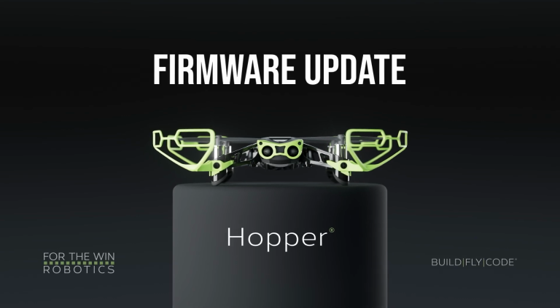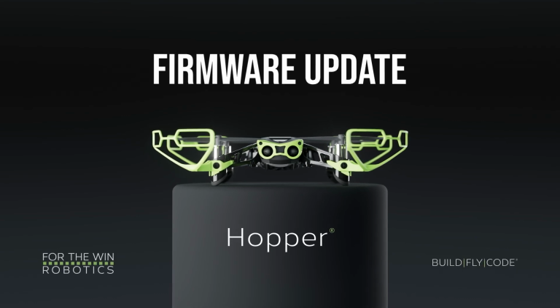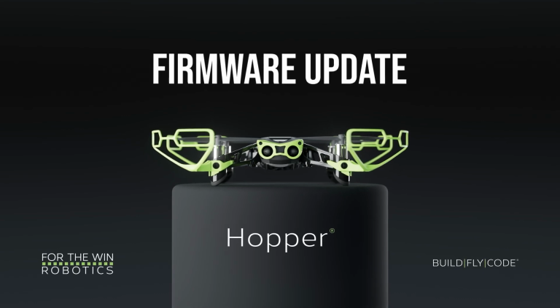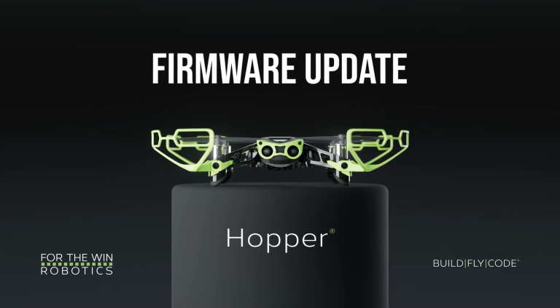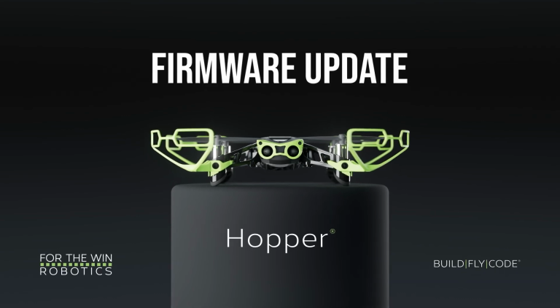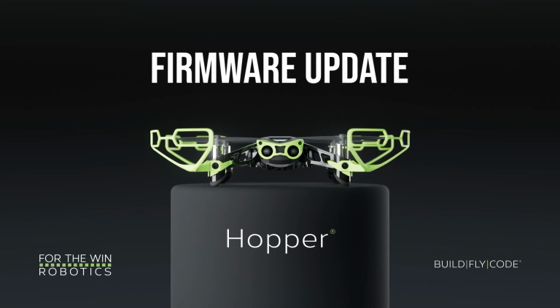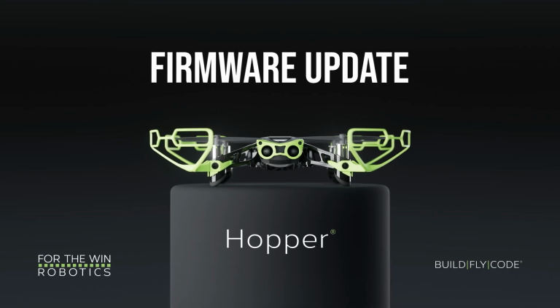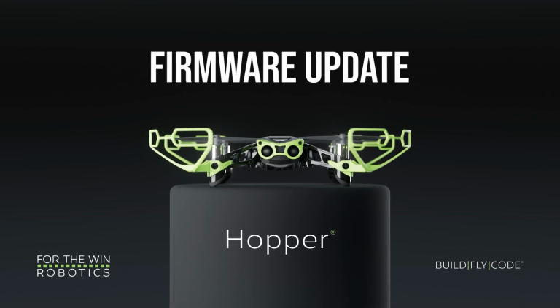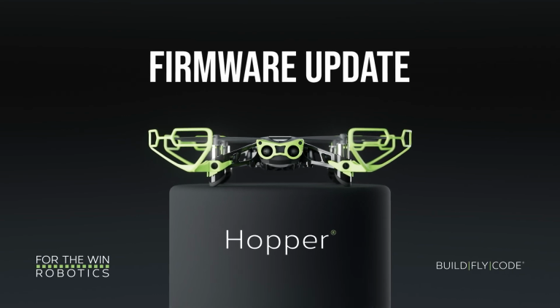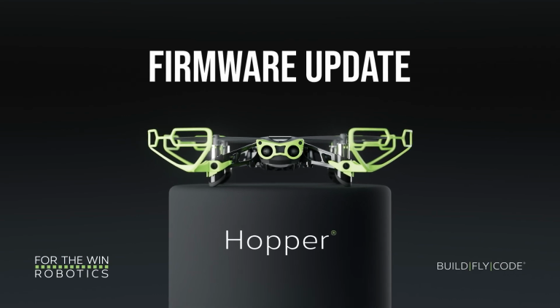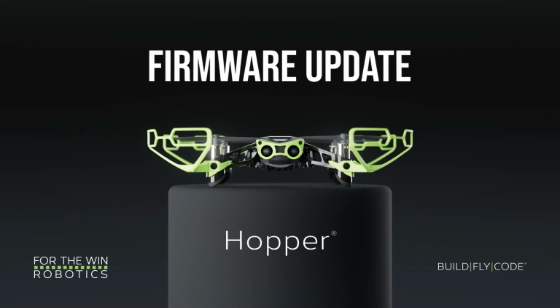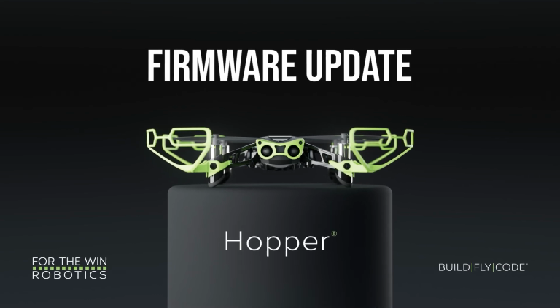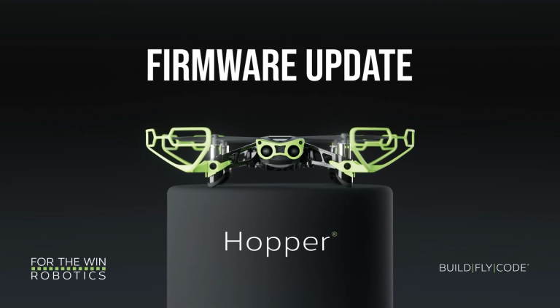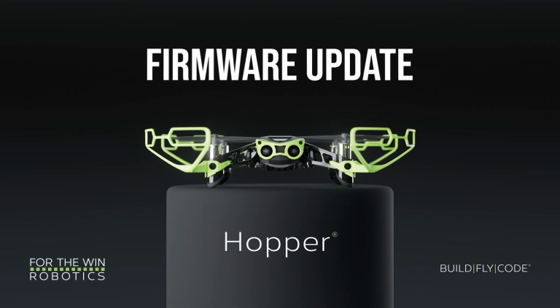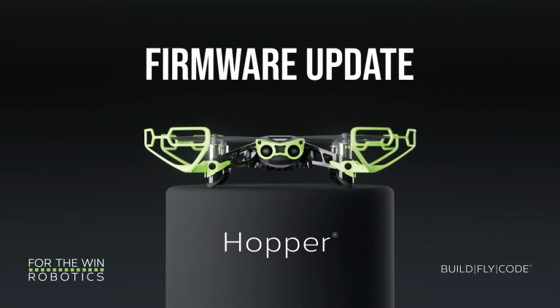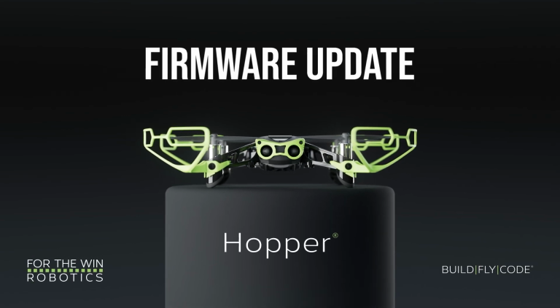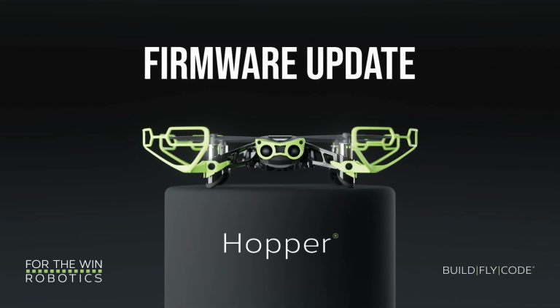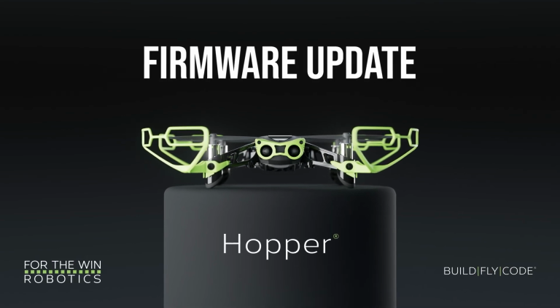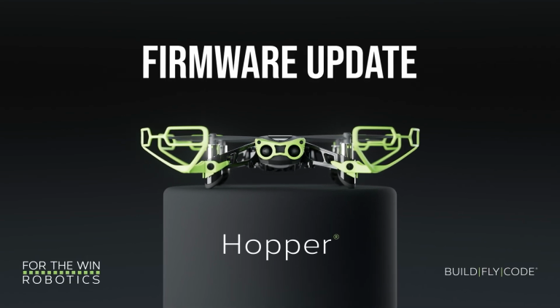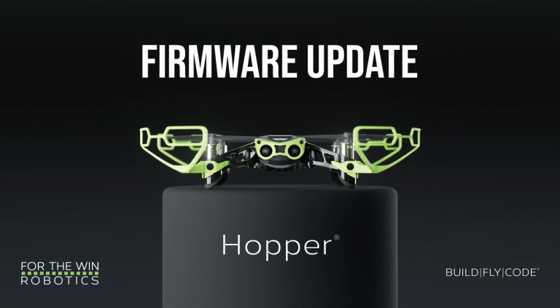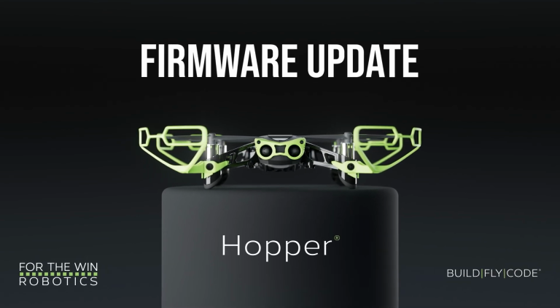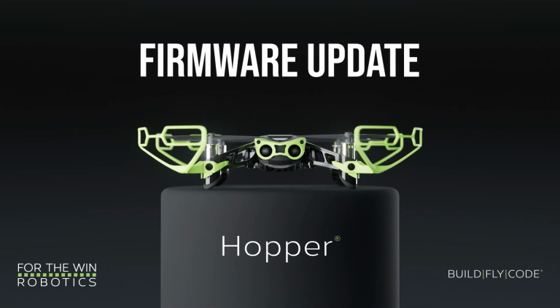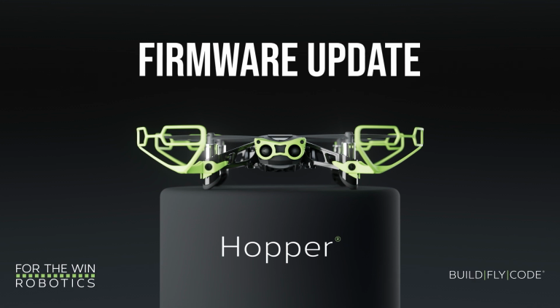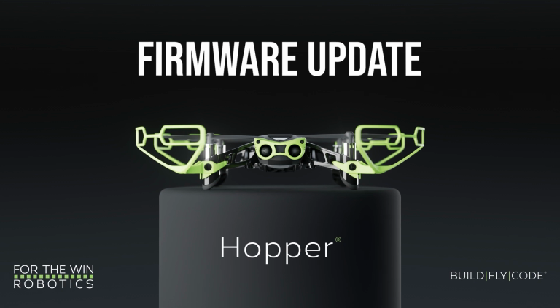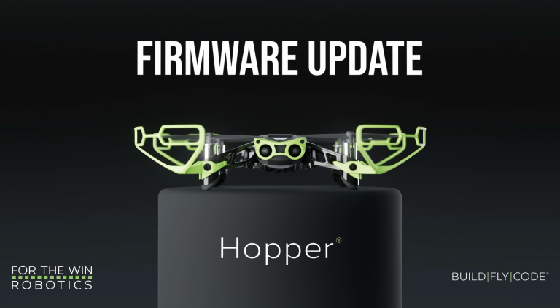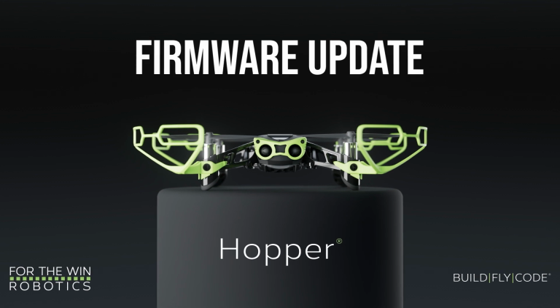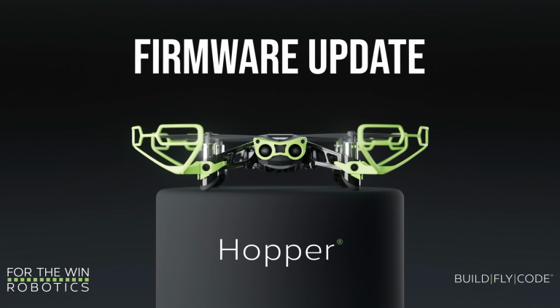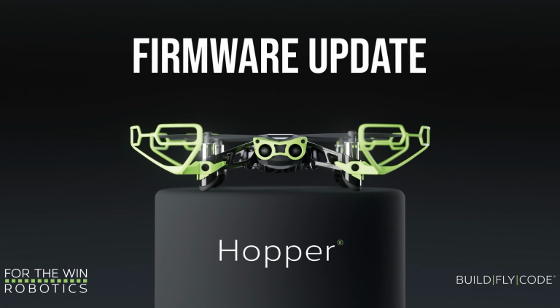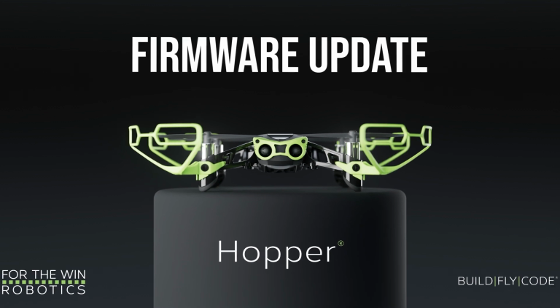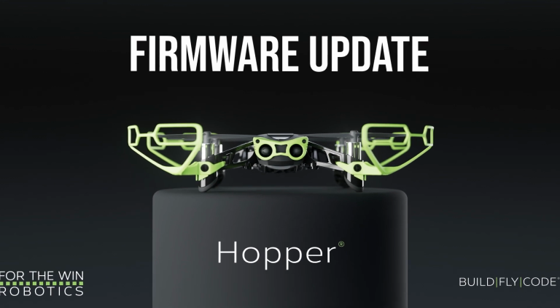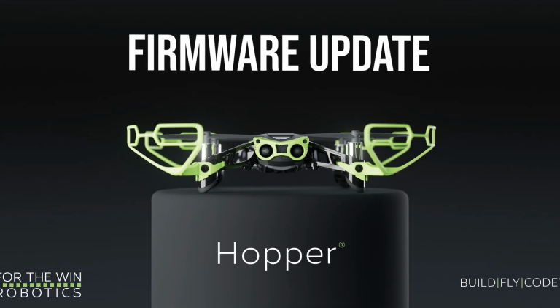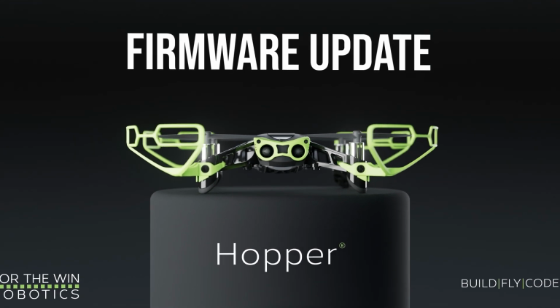Hi. In this video, we'll show you how to update the firmware on your Hopper.